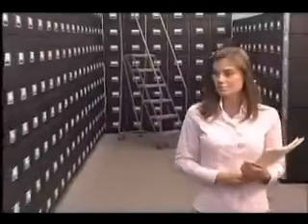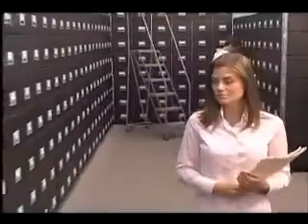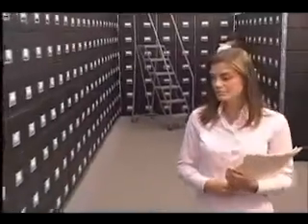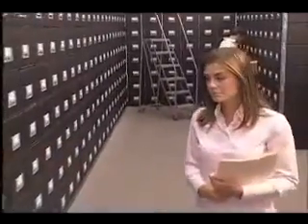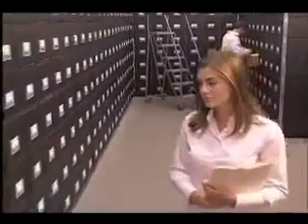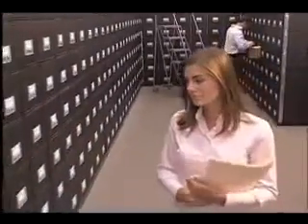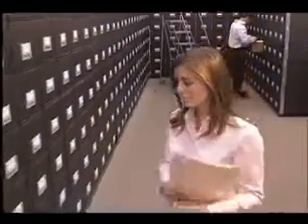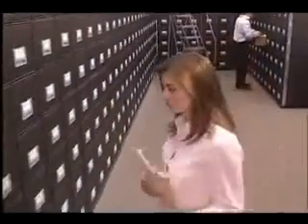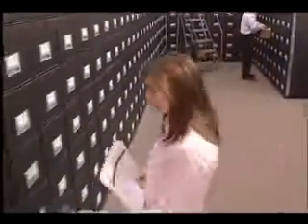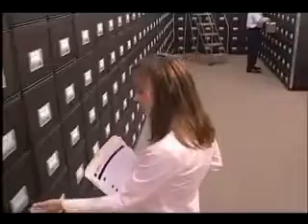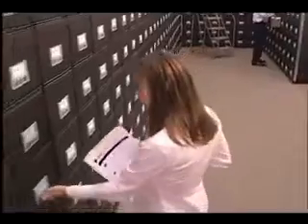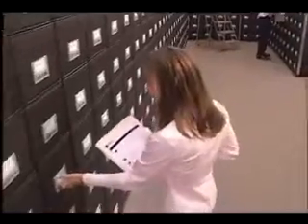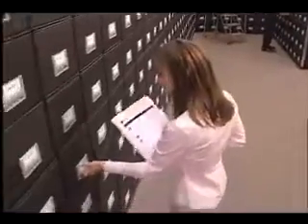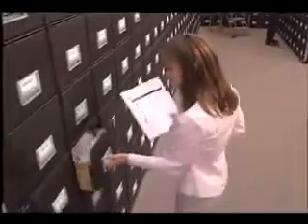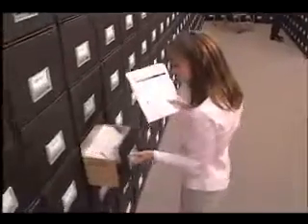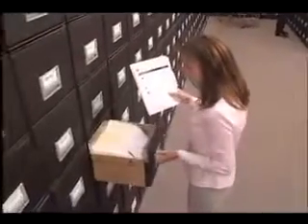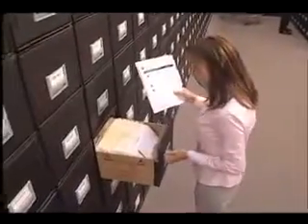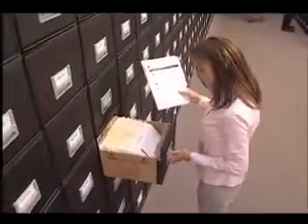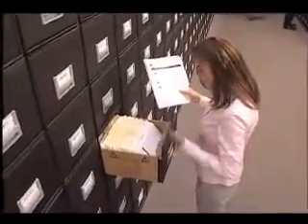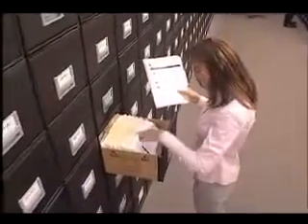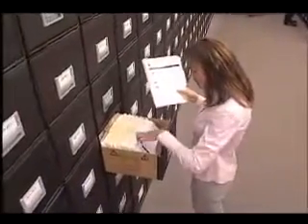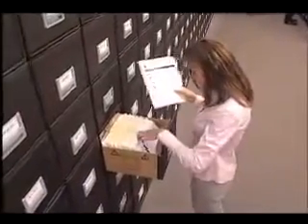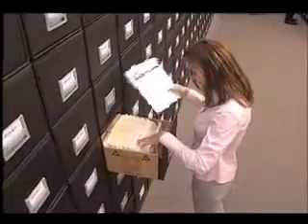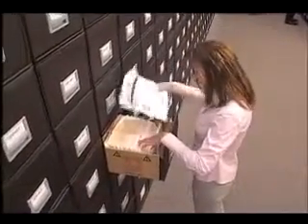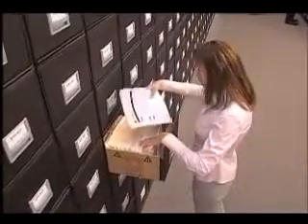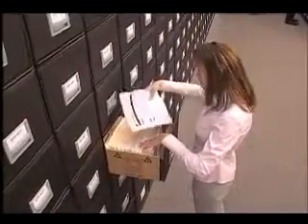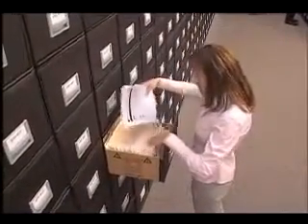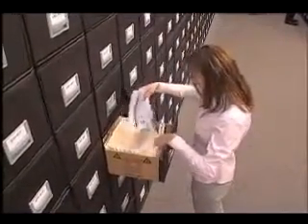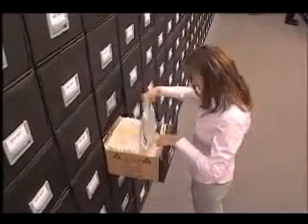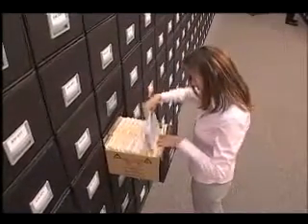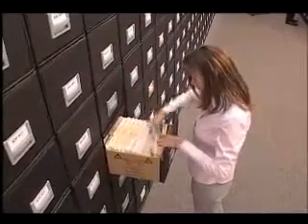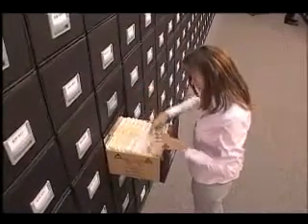It's the ideal solution for storing semi-active files on-site — secure, convenient, and economical.